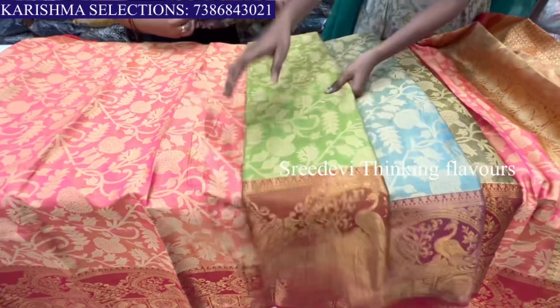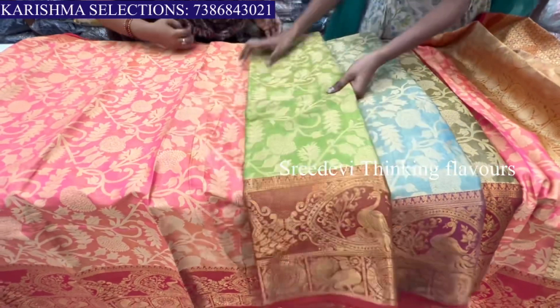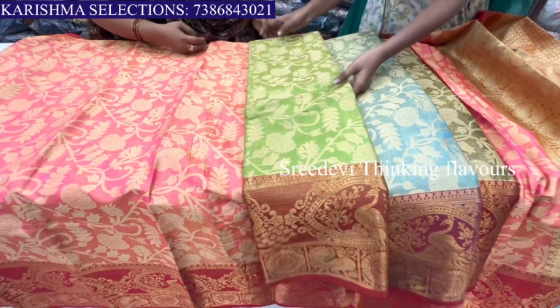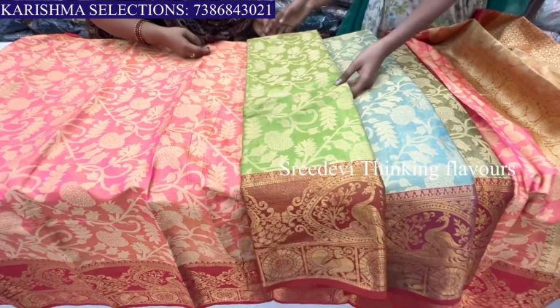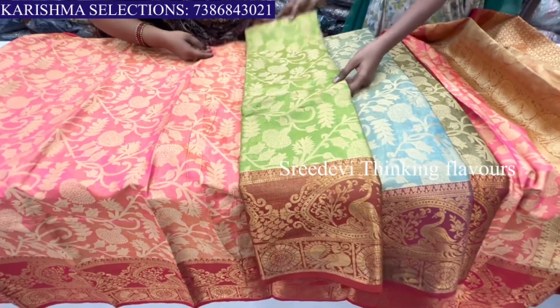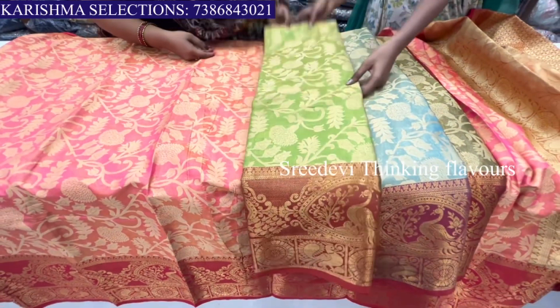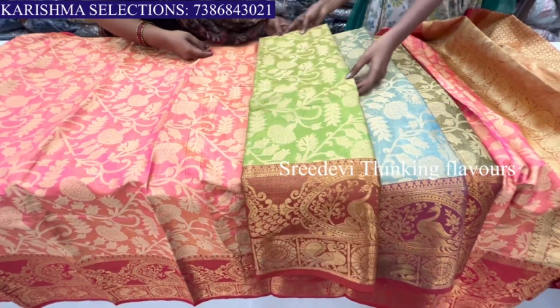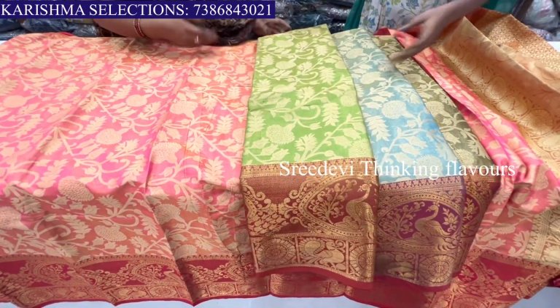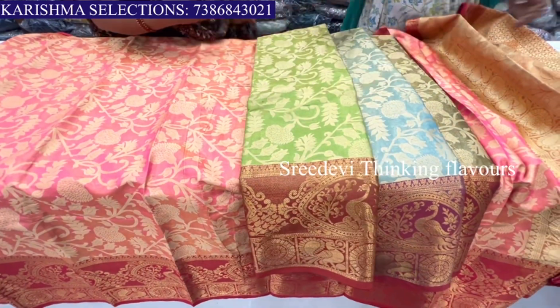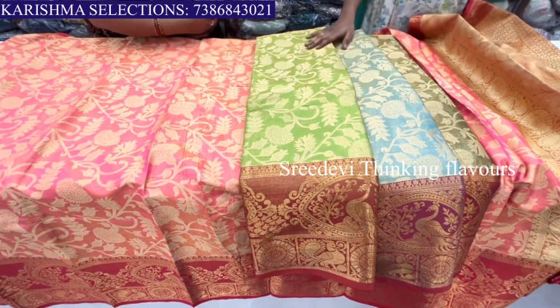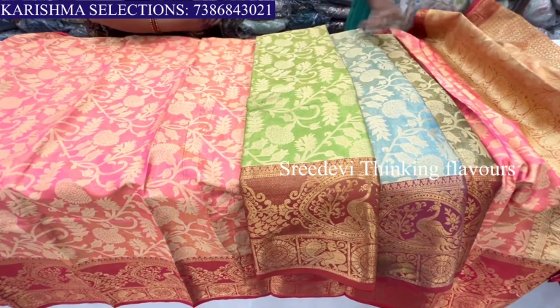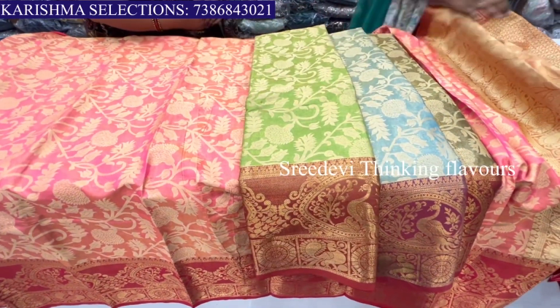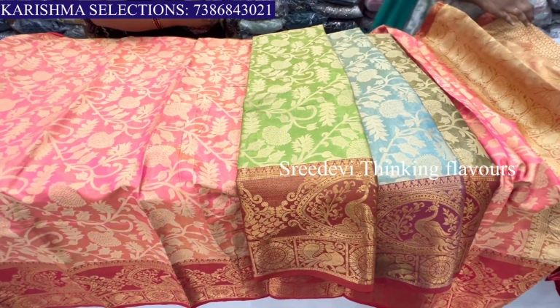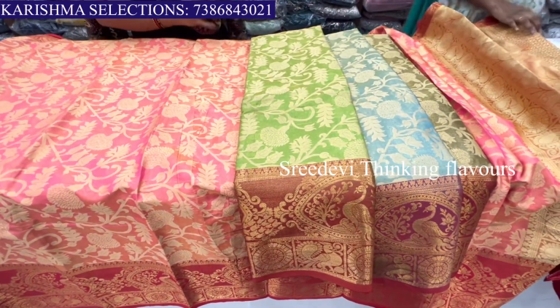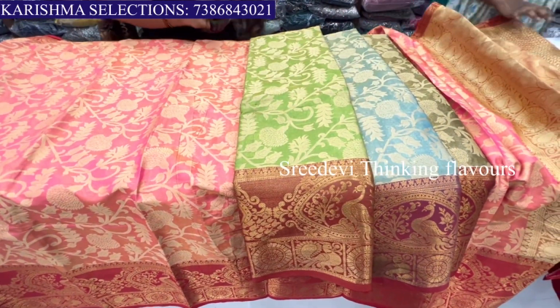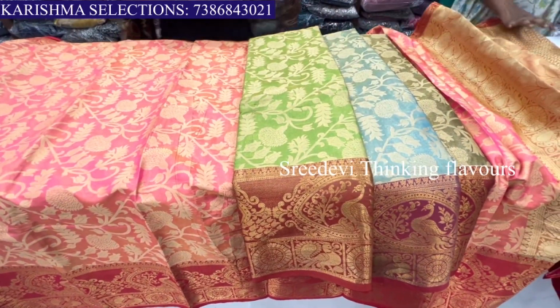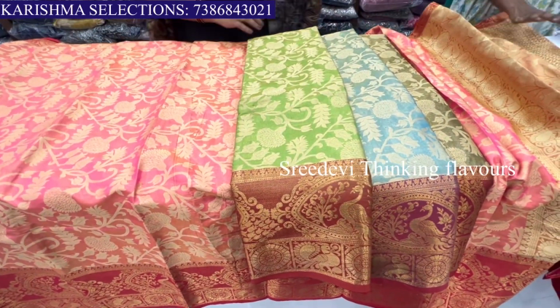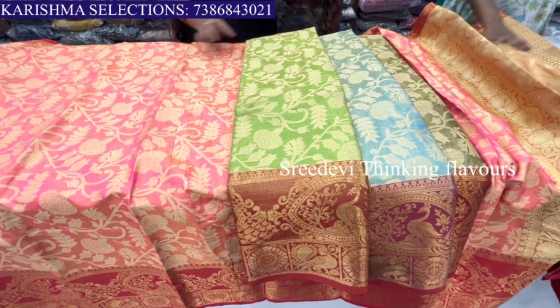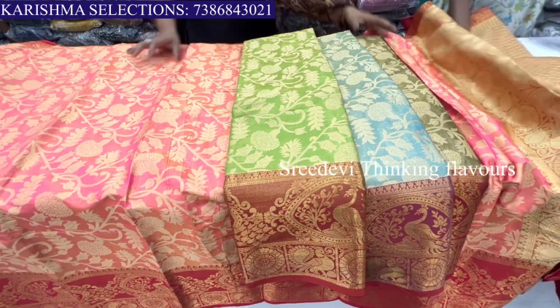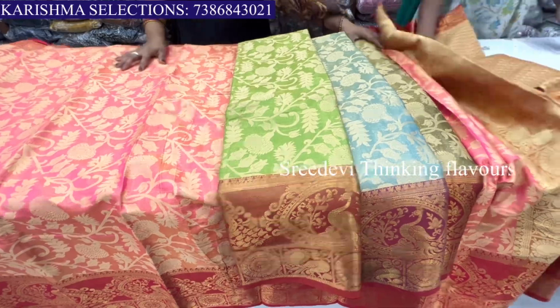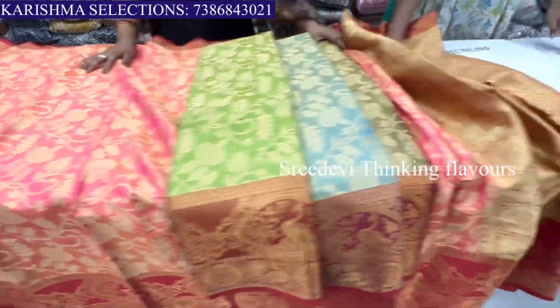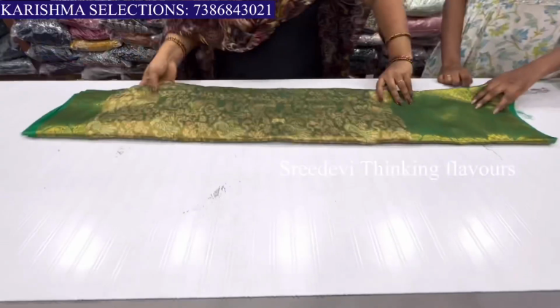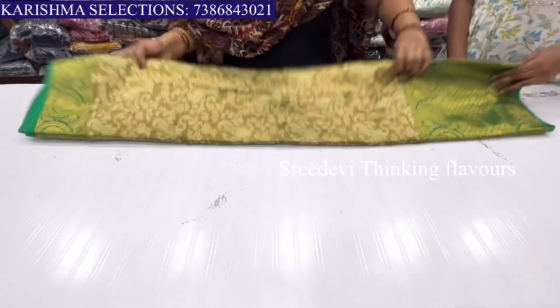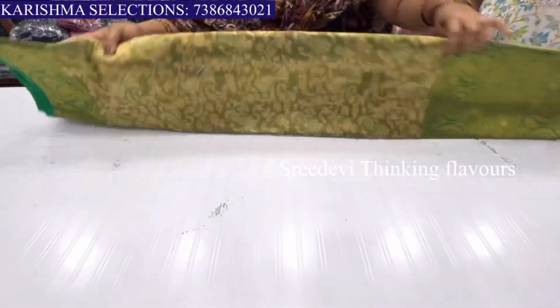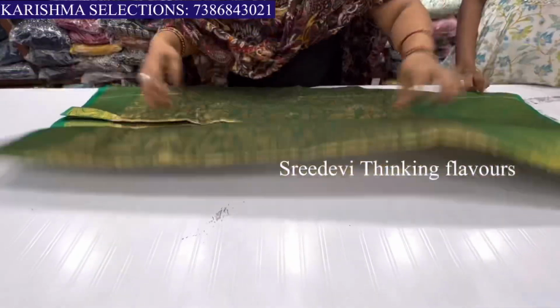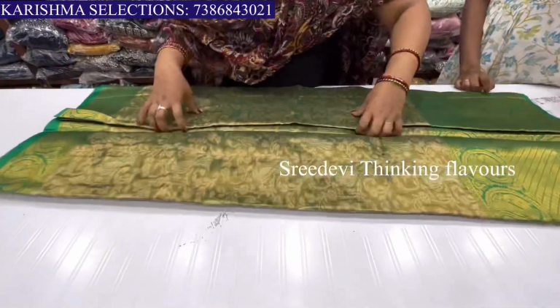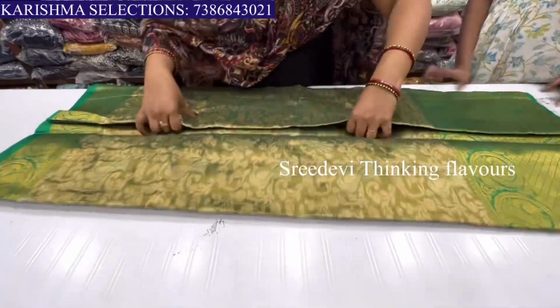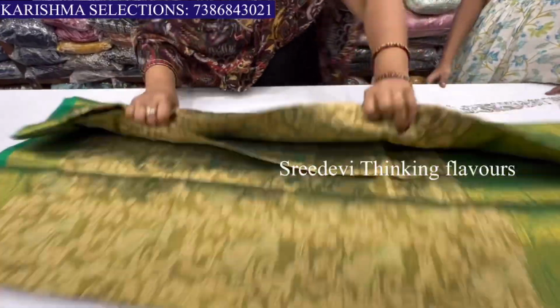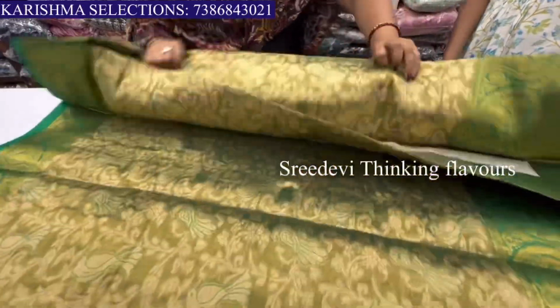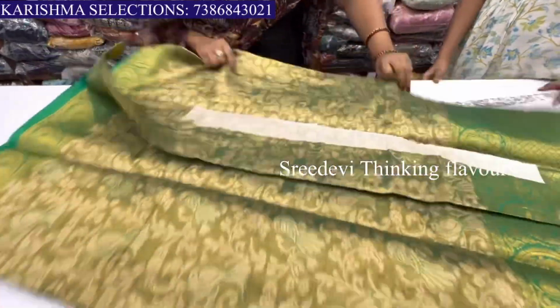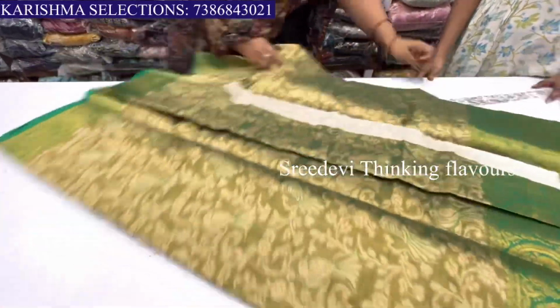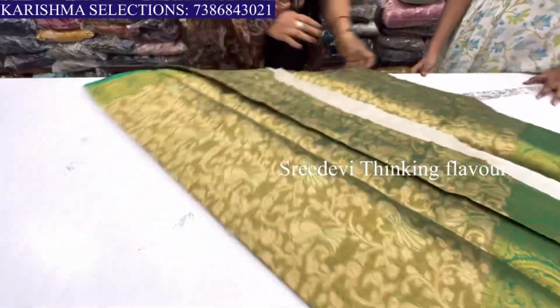This is 1500 rupees — the best price. This is the green and red color, madam. This is also 1500. This is the design of the pants.